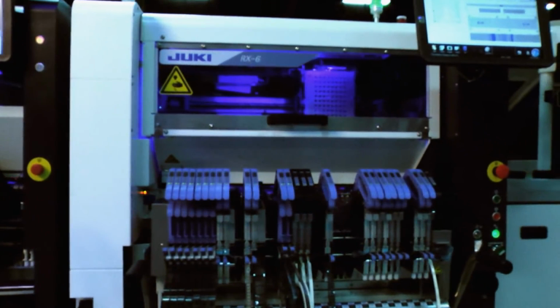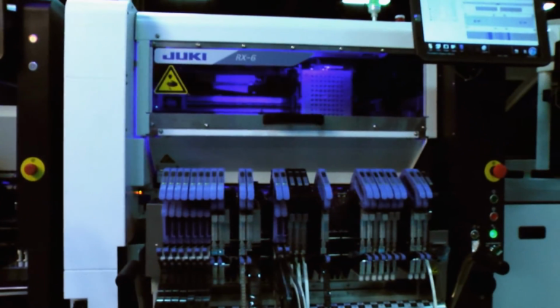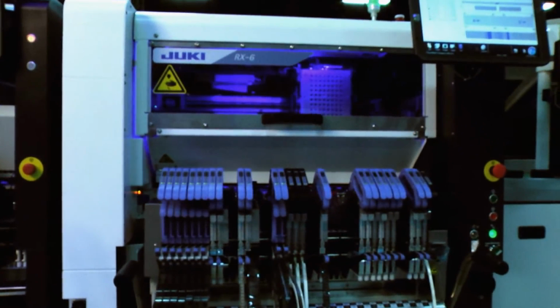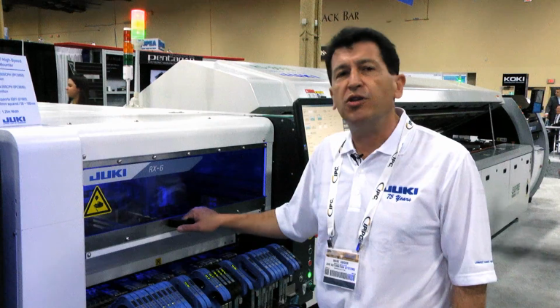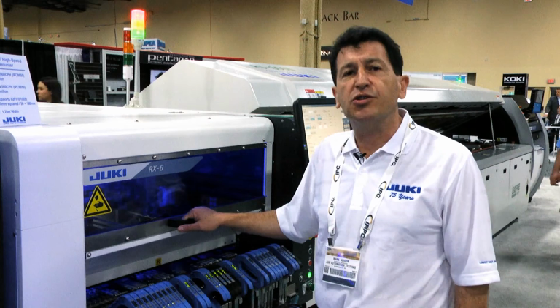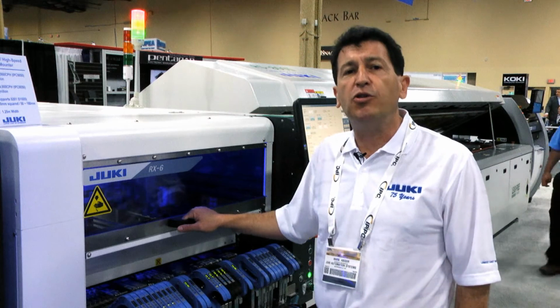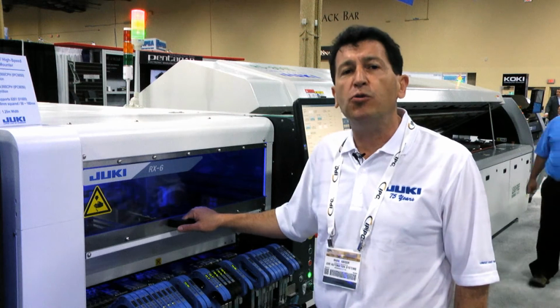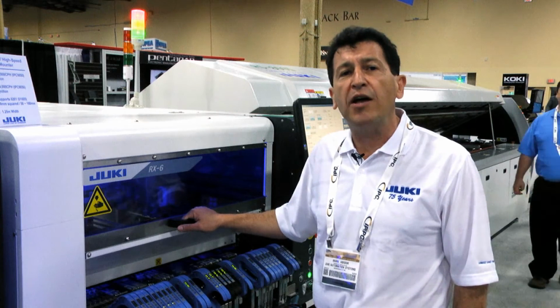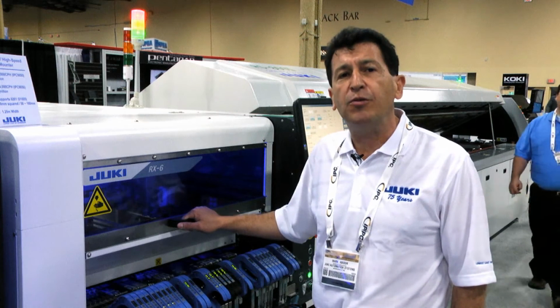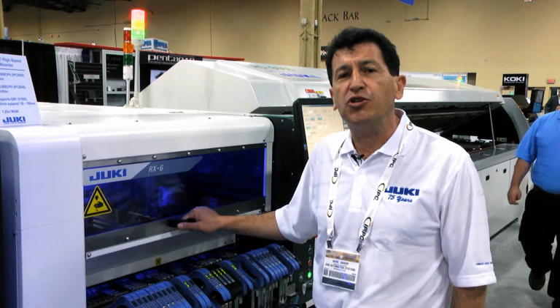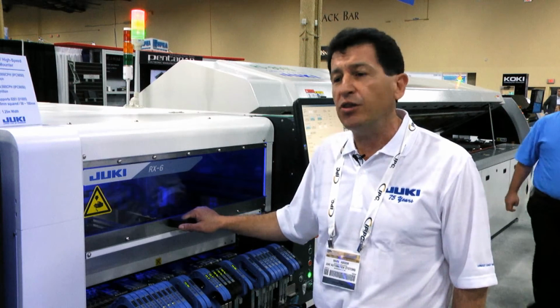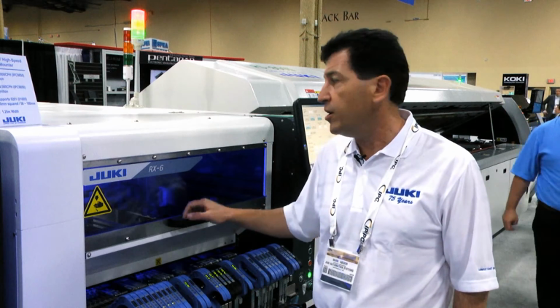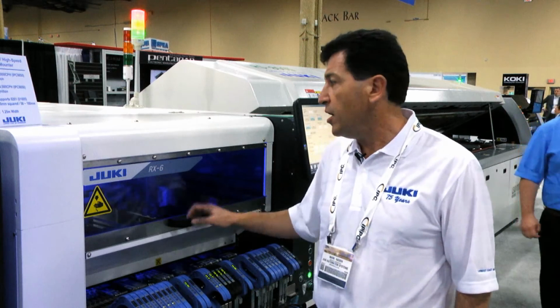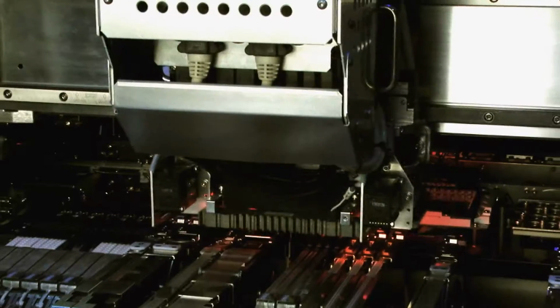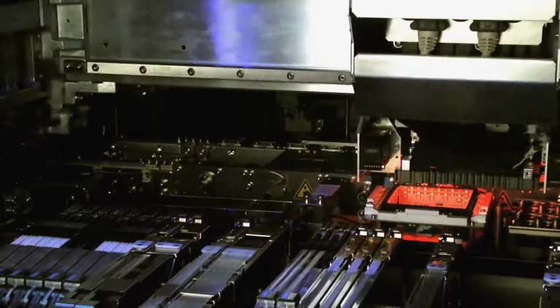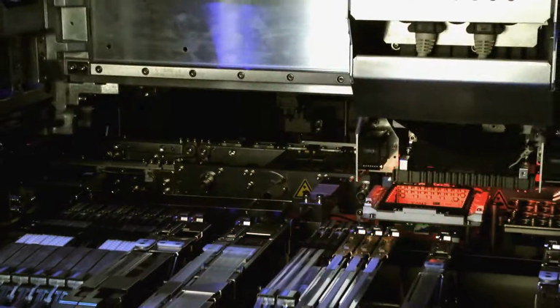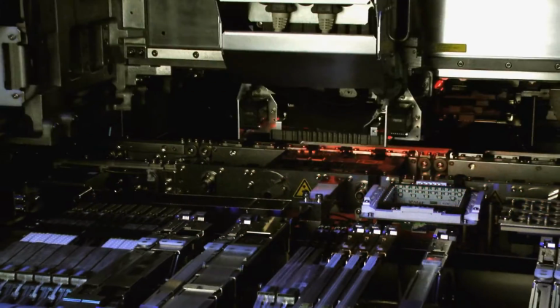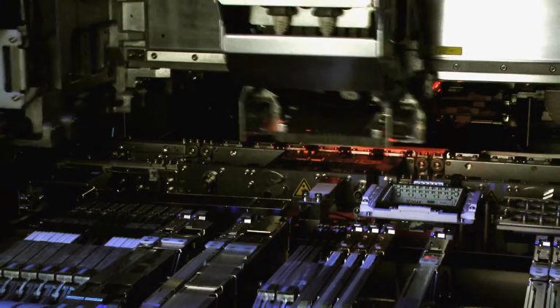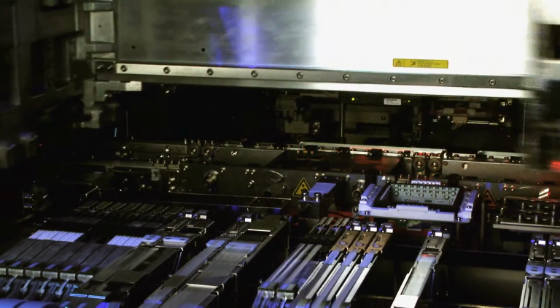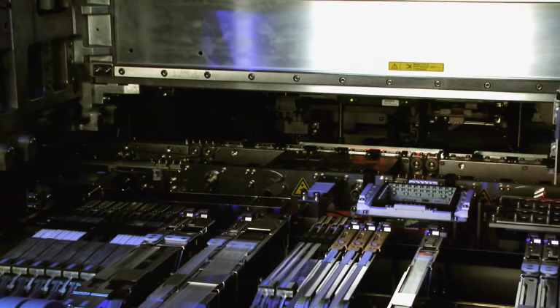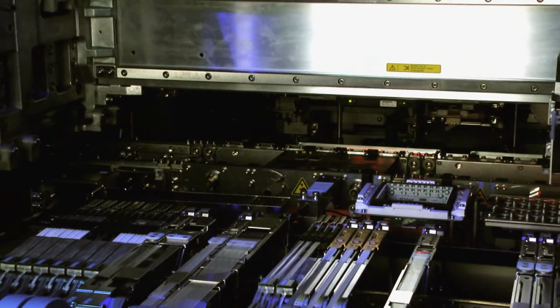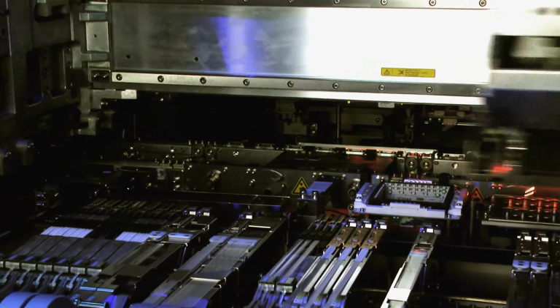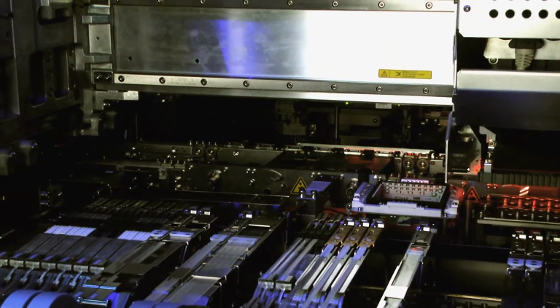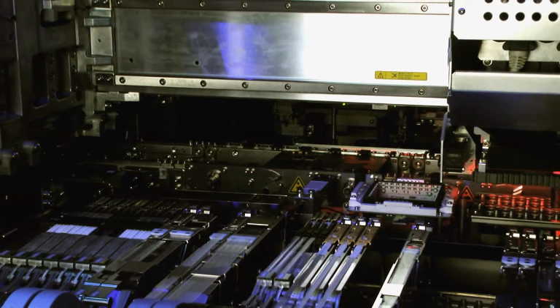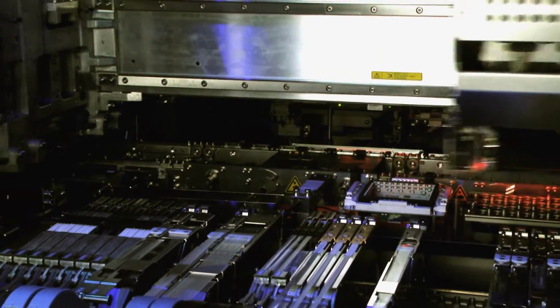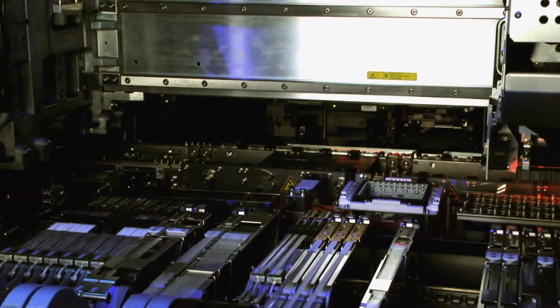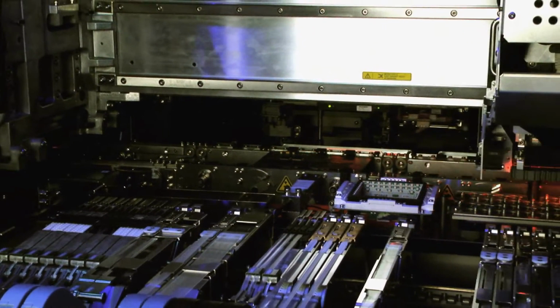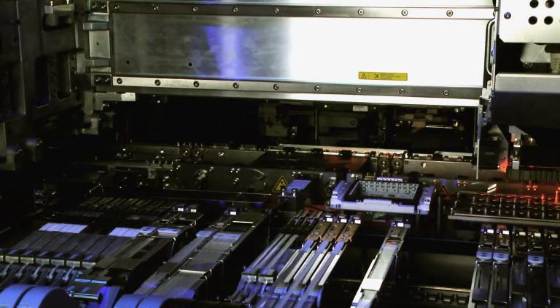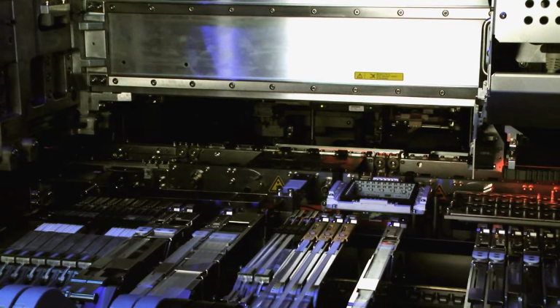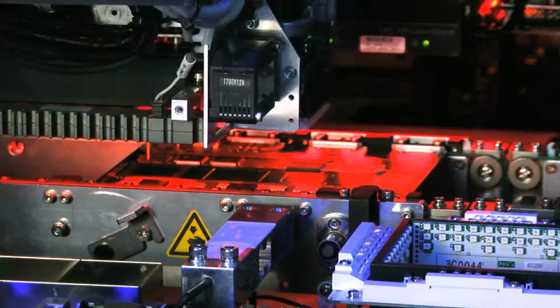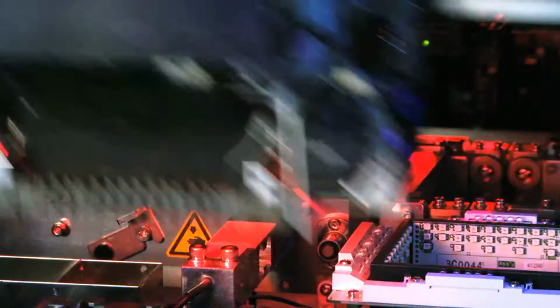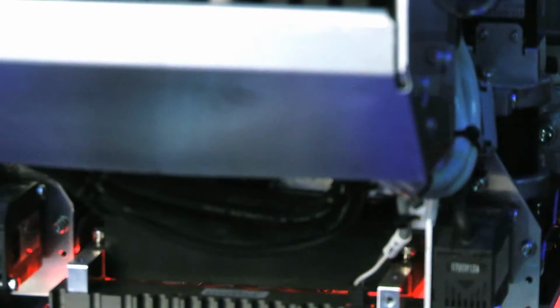This machine is a dual gantry machine and can place components using both laser and vision centering.